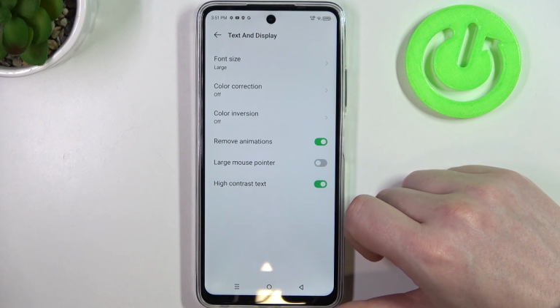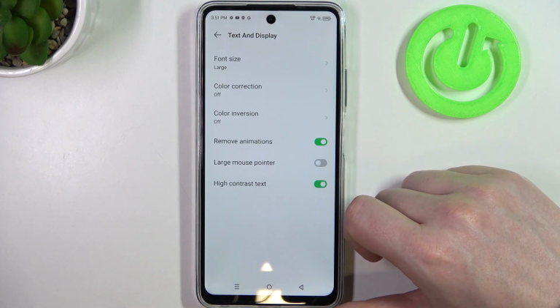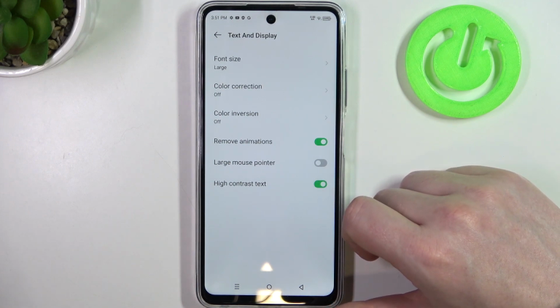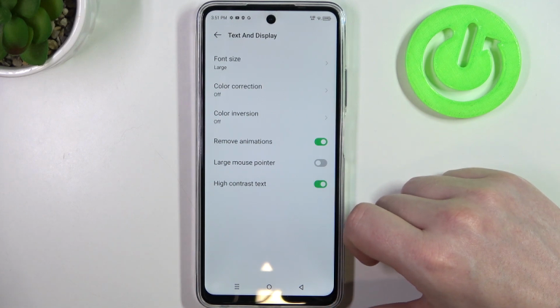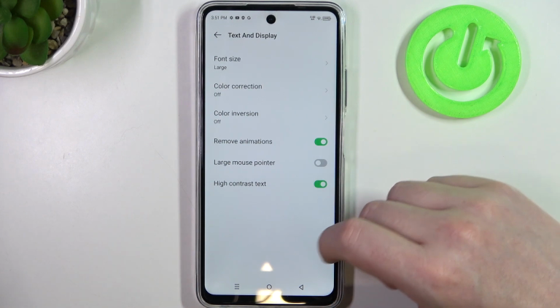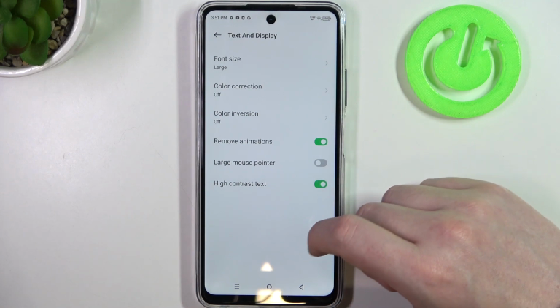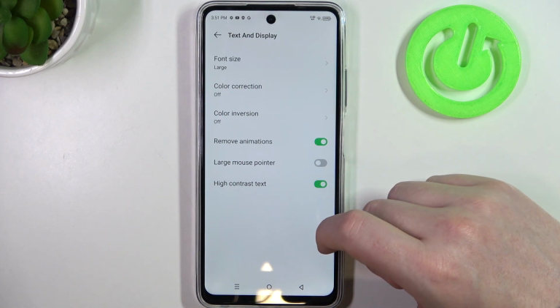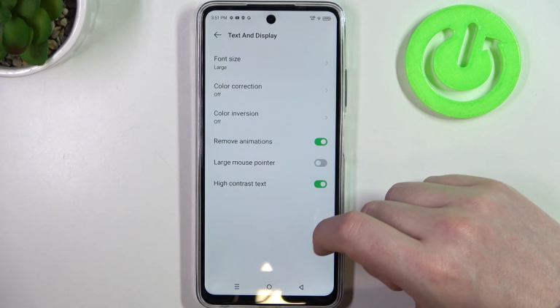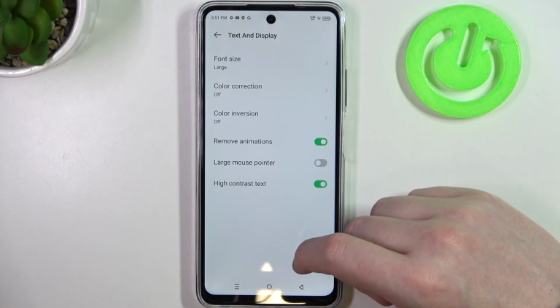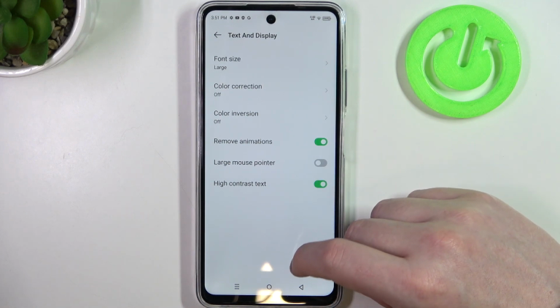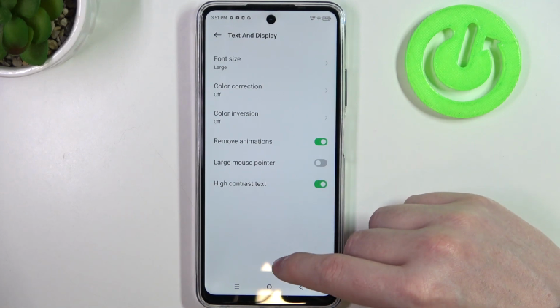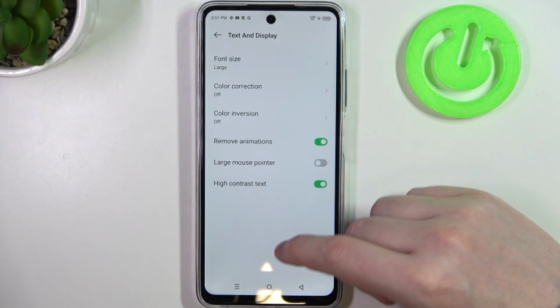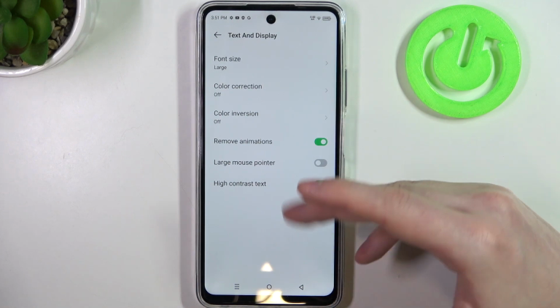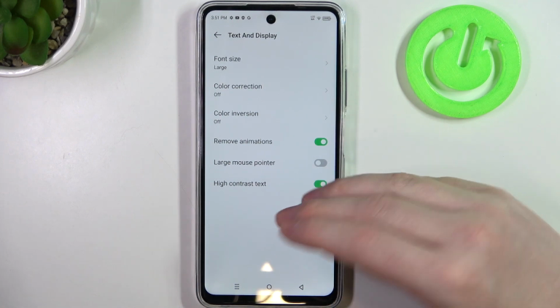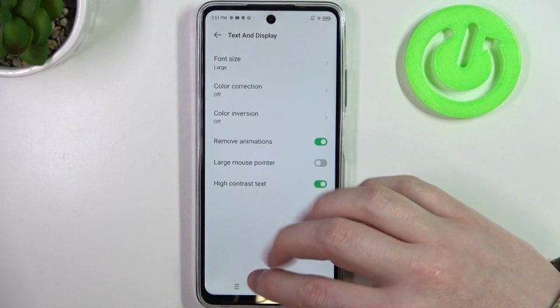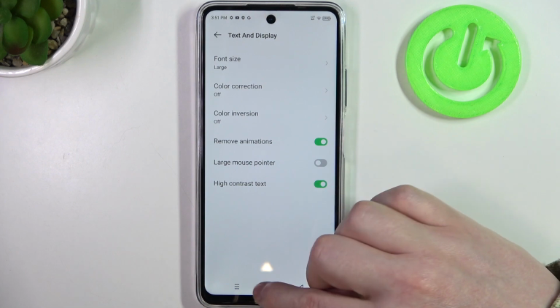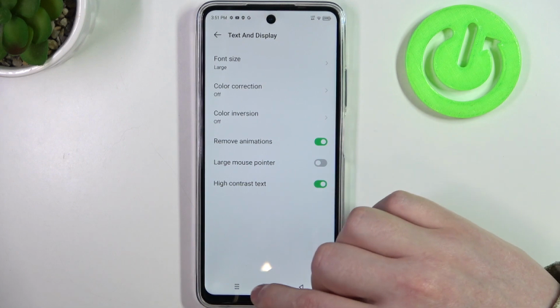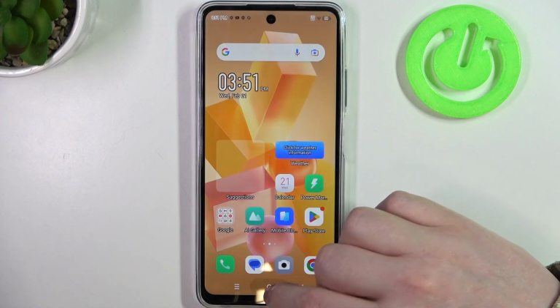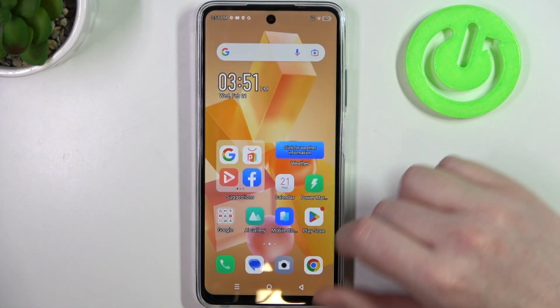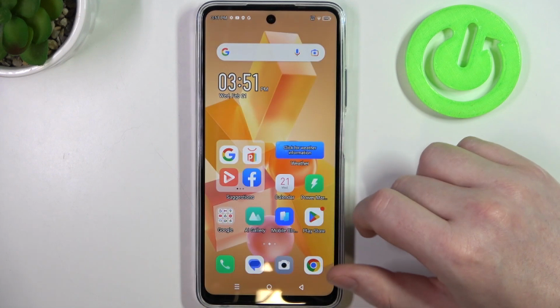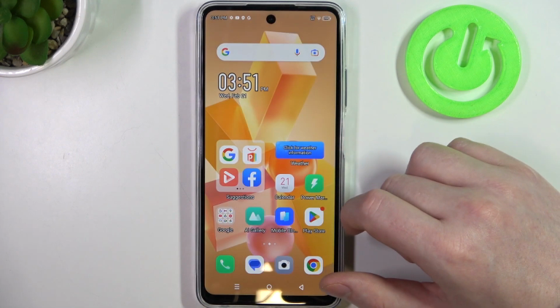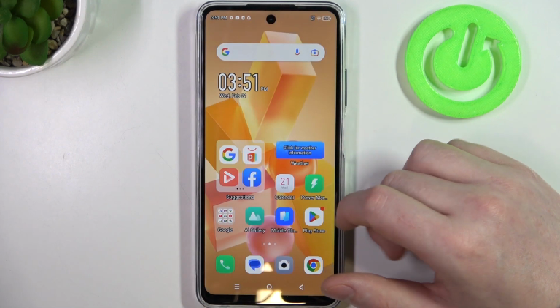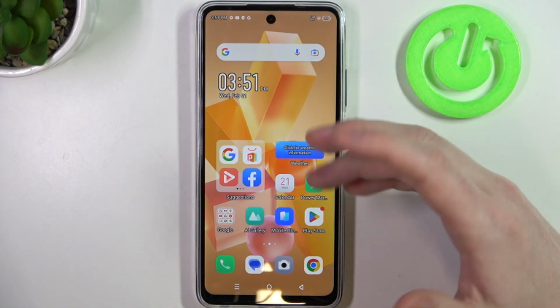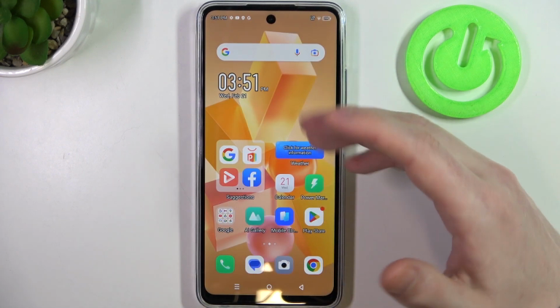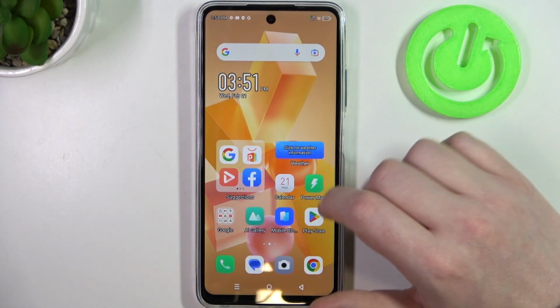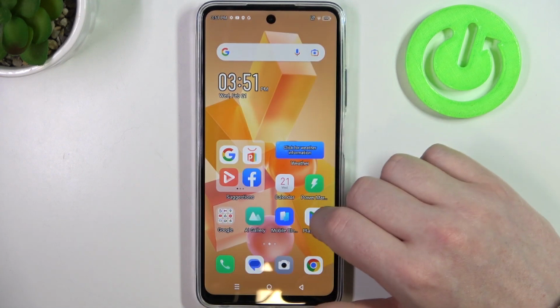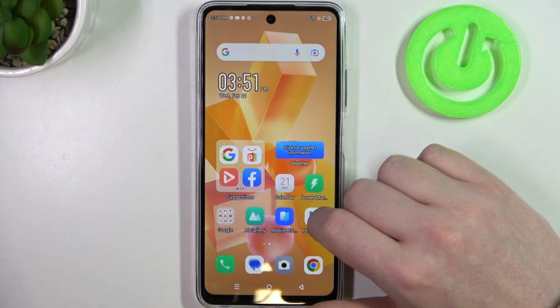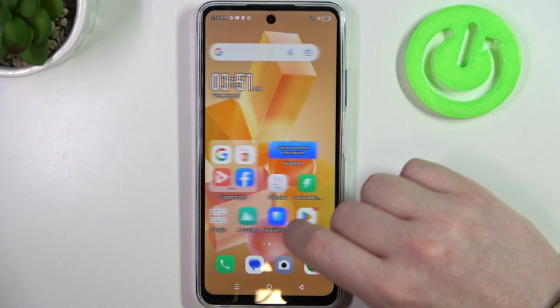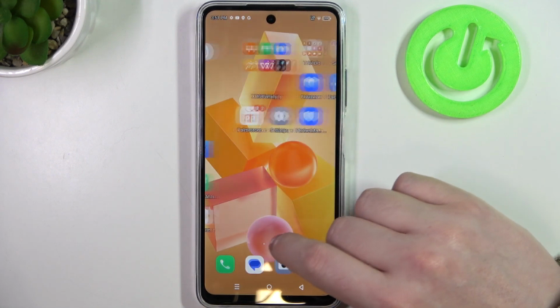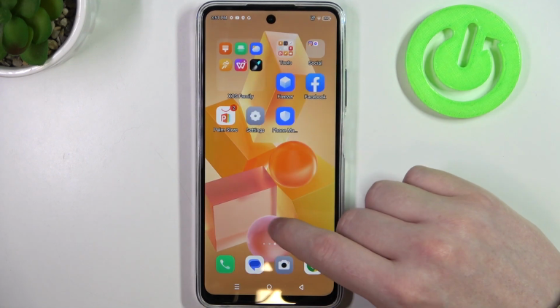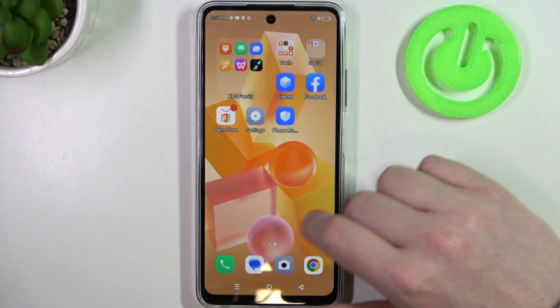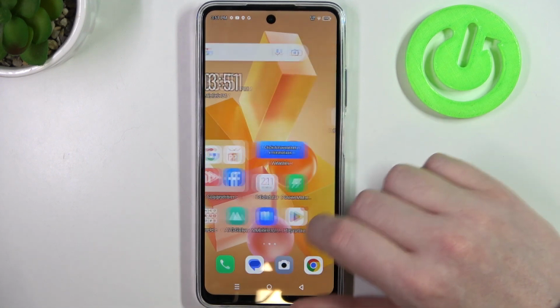Then we have high contrast text. When activated, it will add a black outline to all of the text on your phone, and you can see it on the home screen like this.